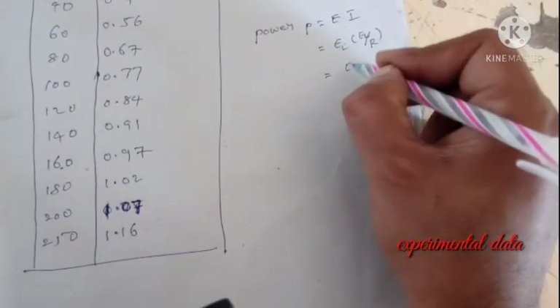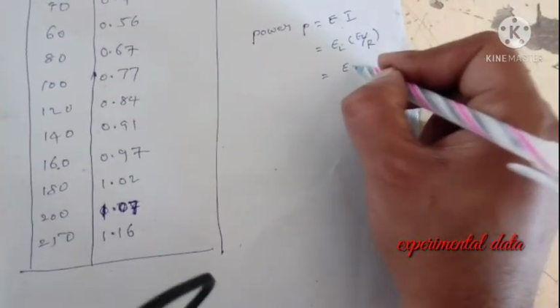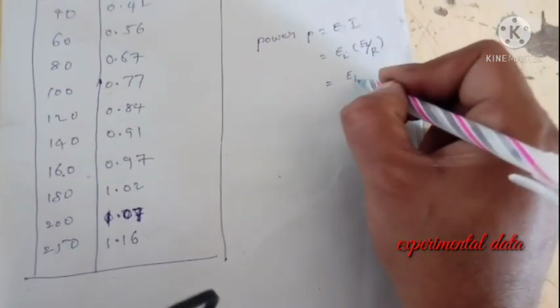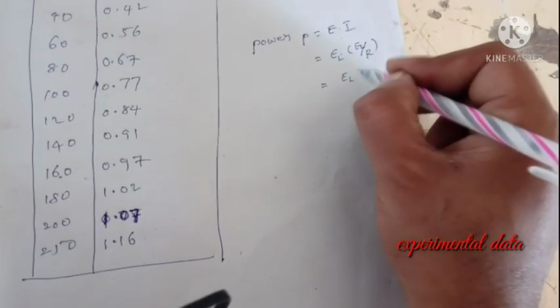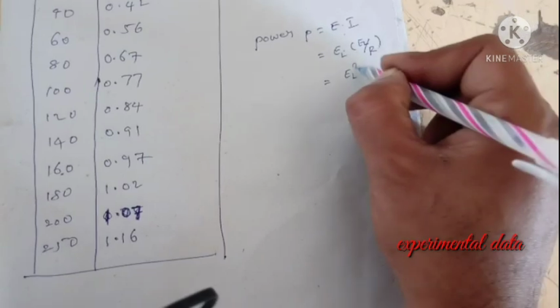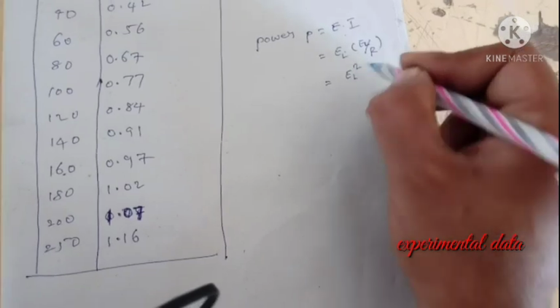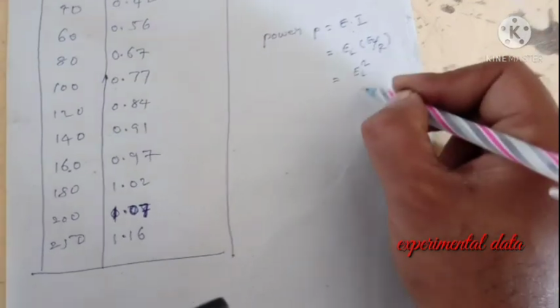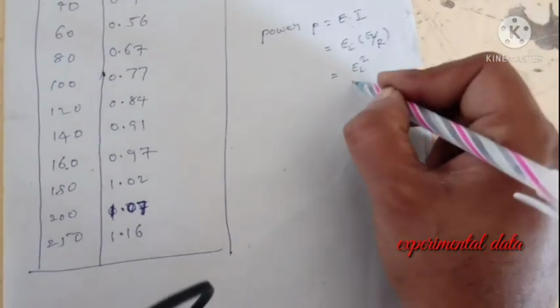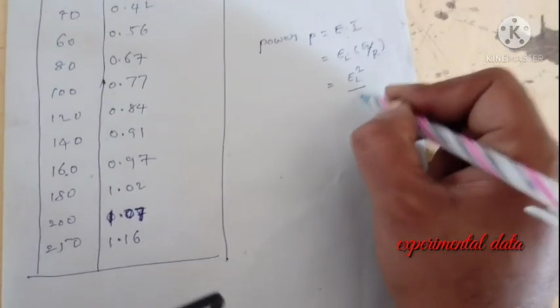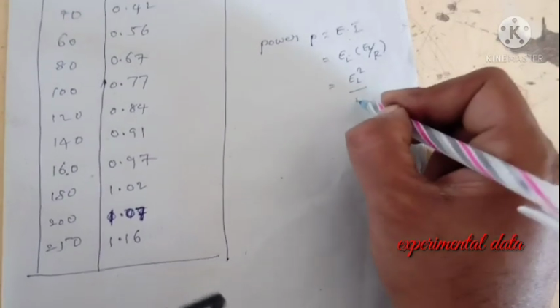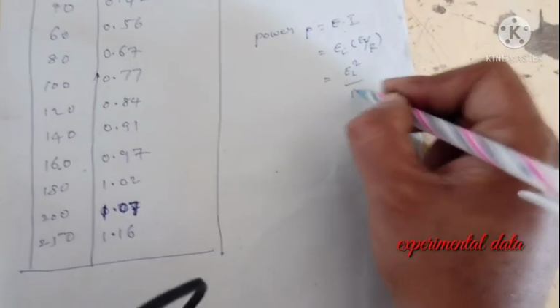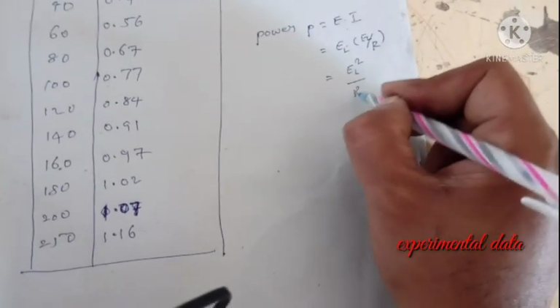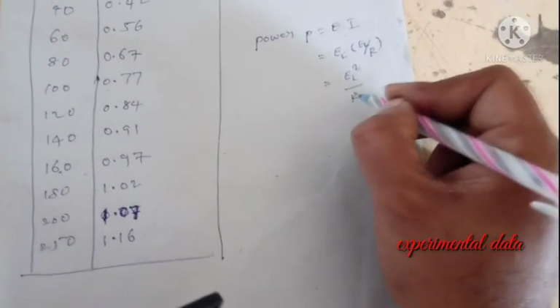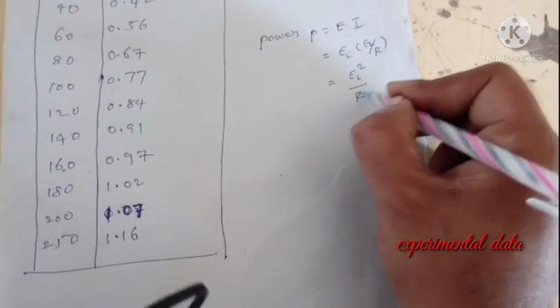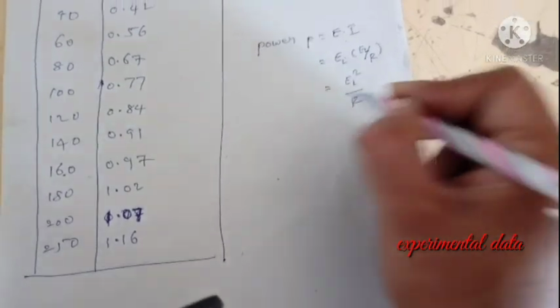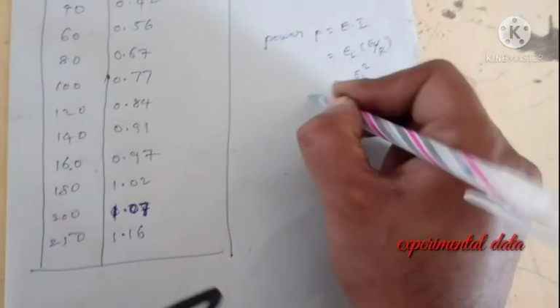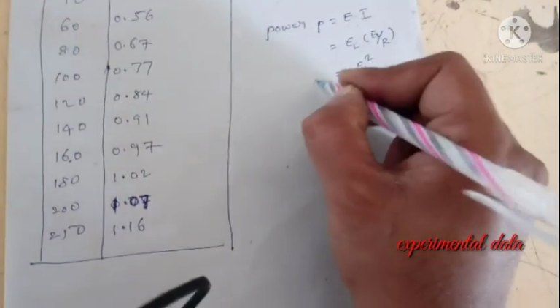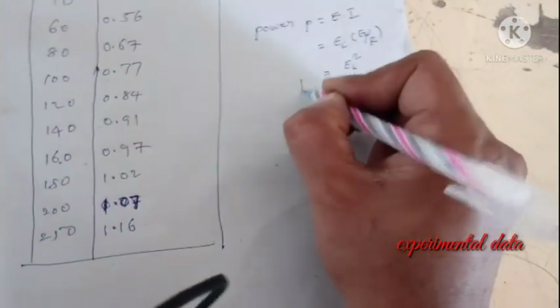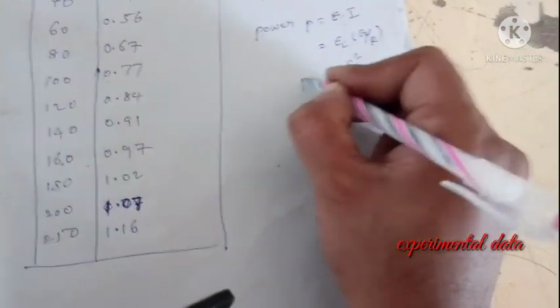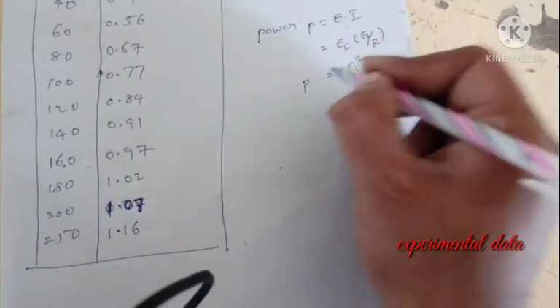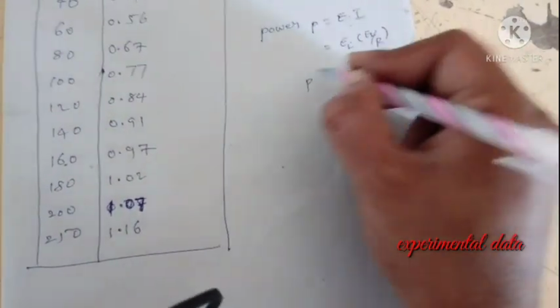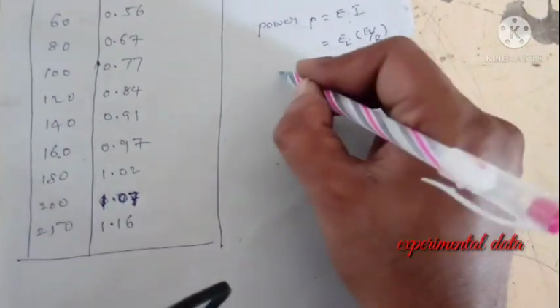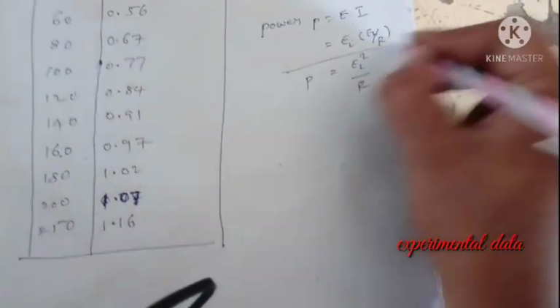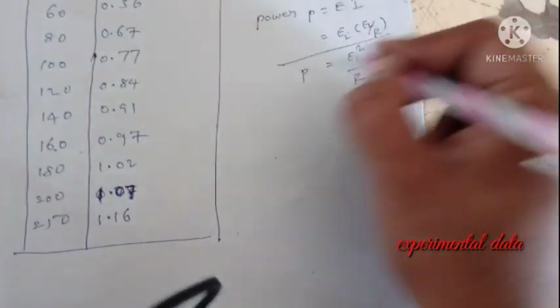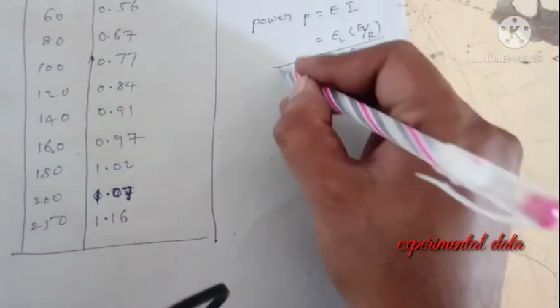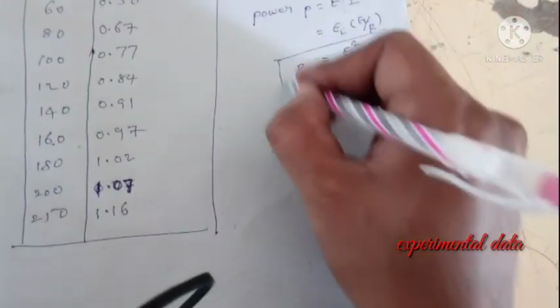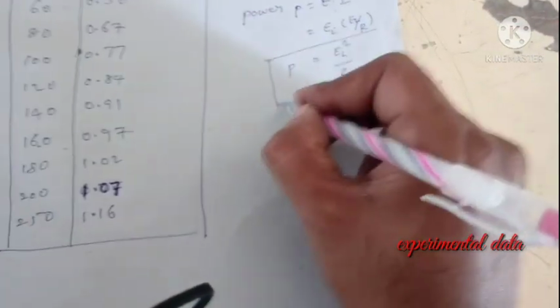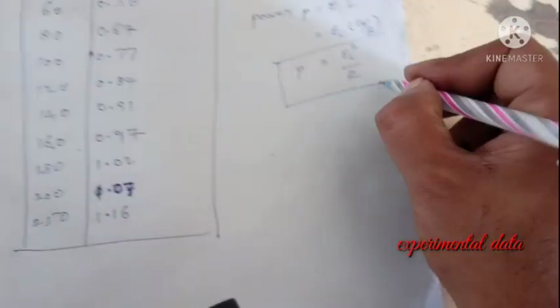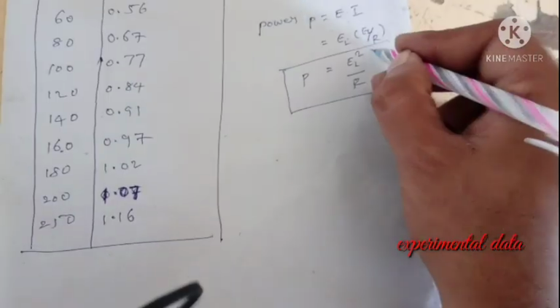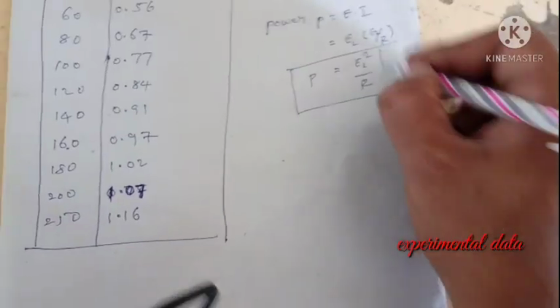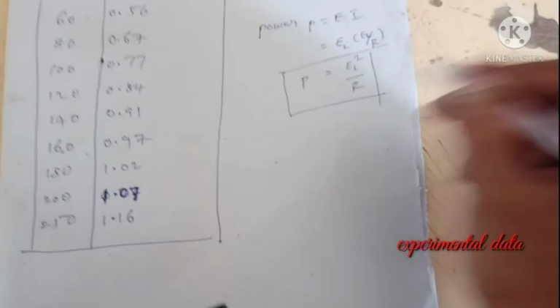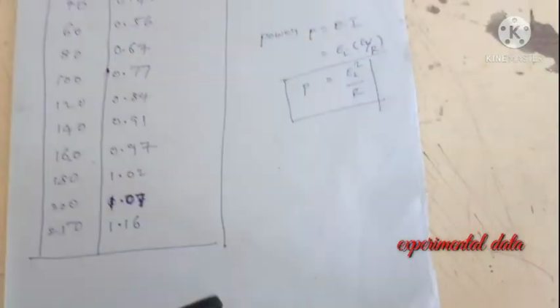So P equals VL squared divided by RL will be the power output.